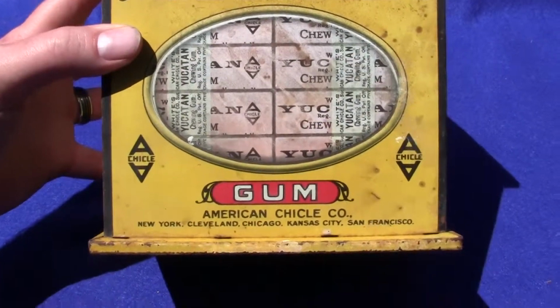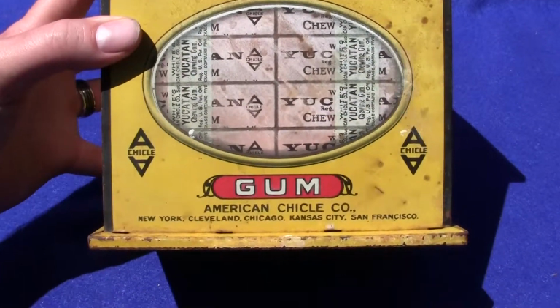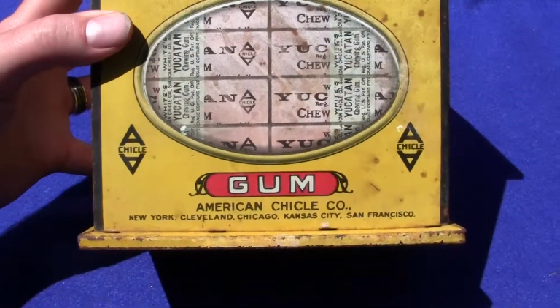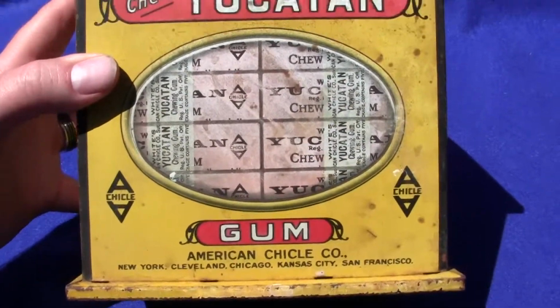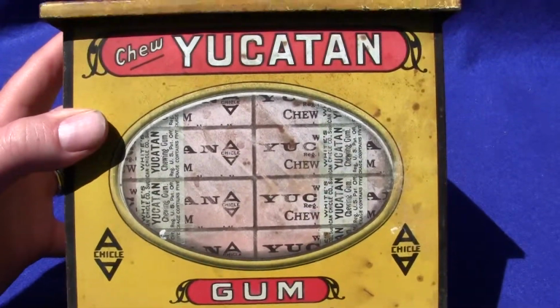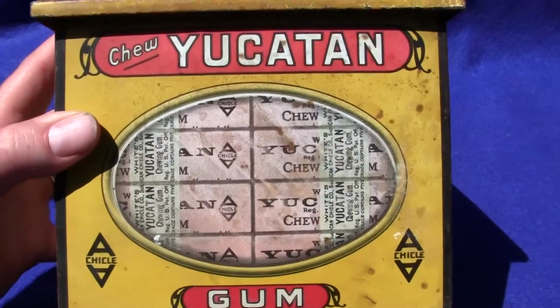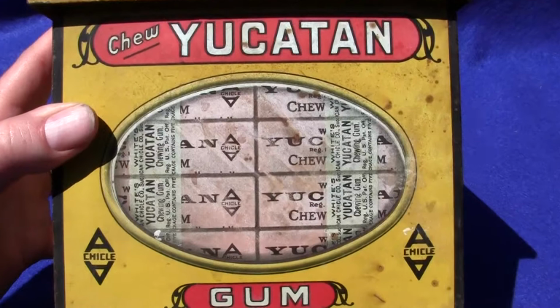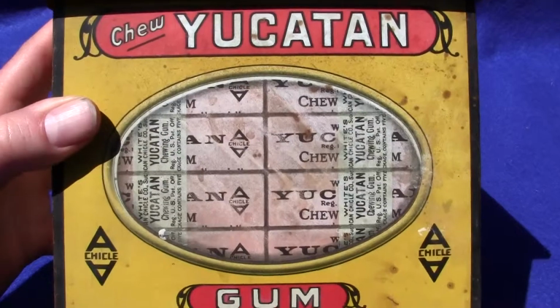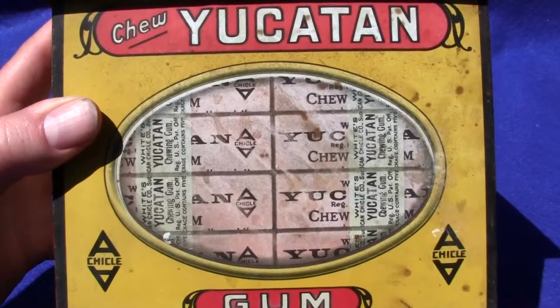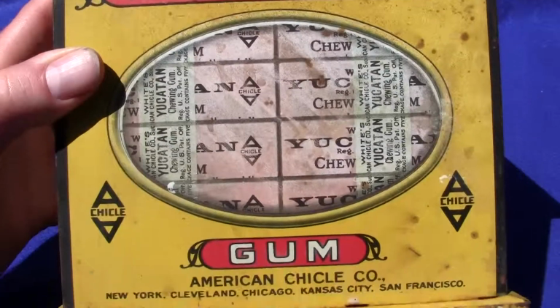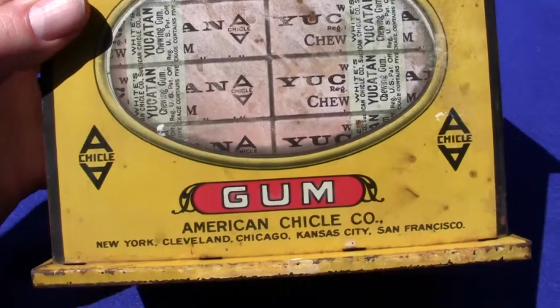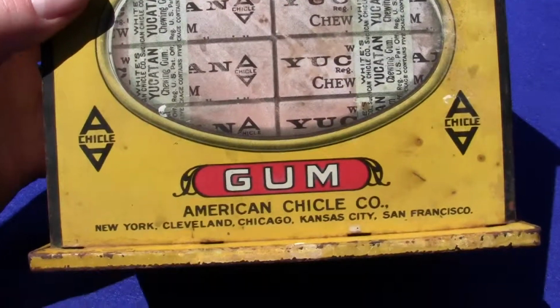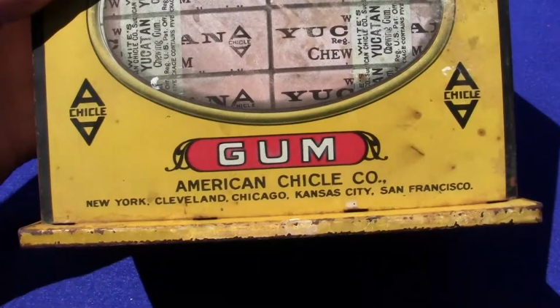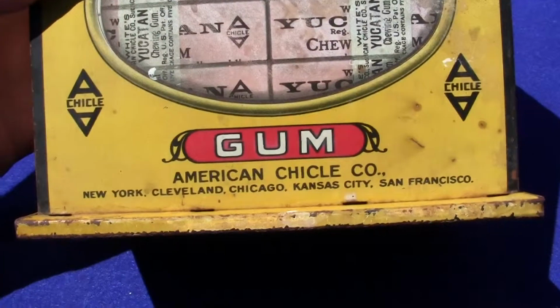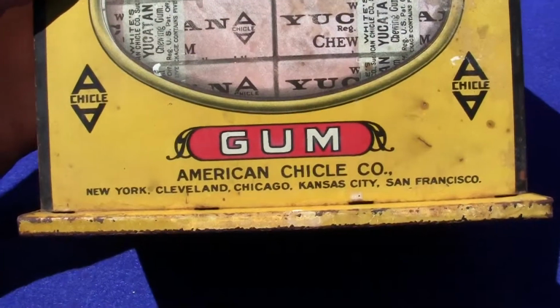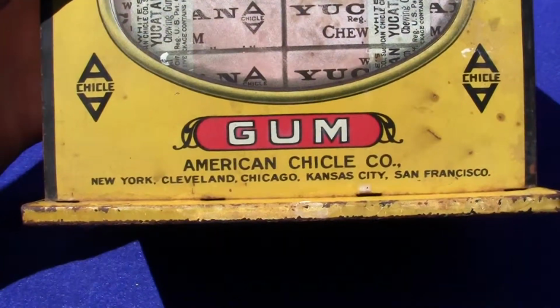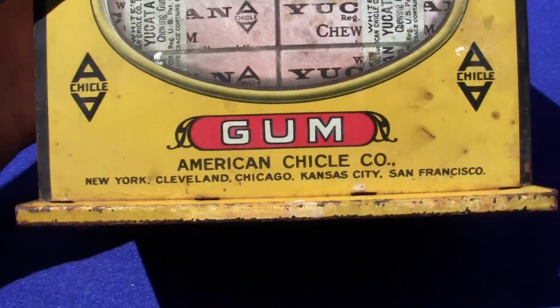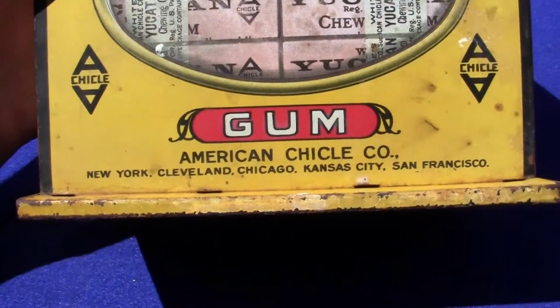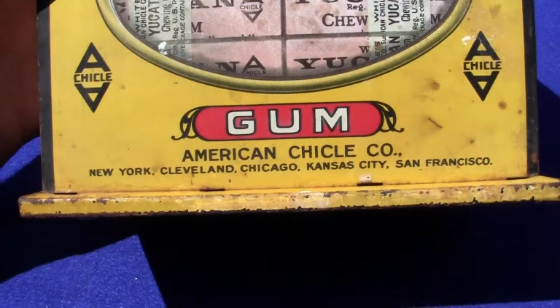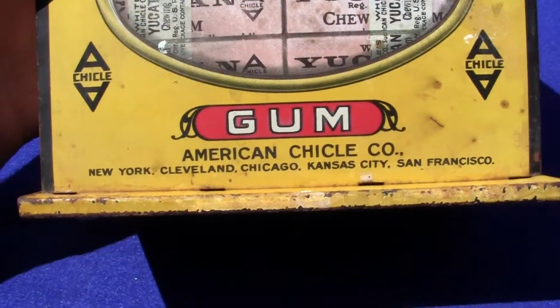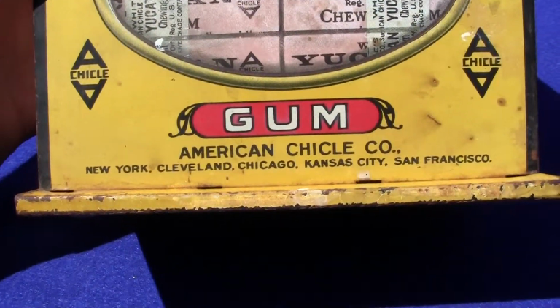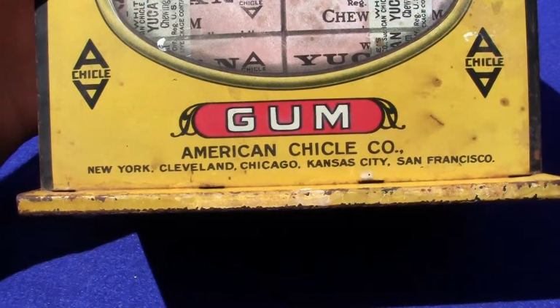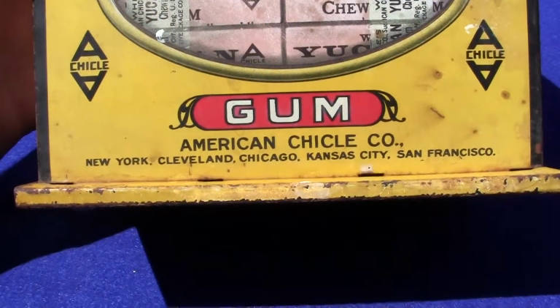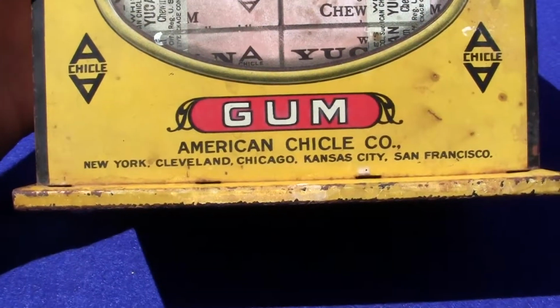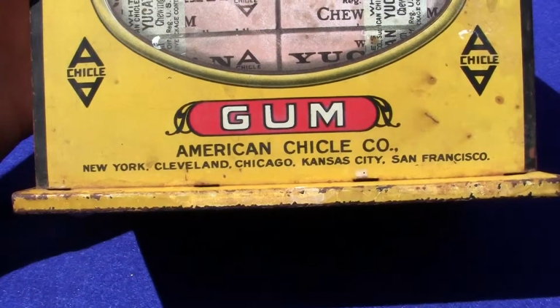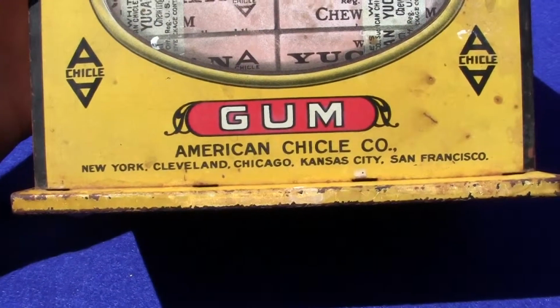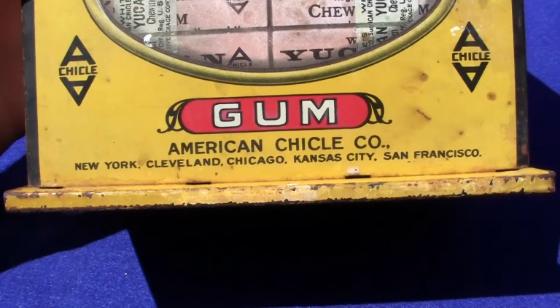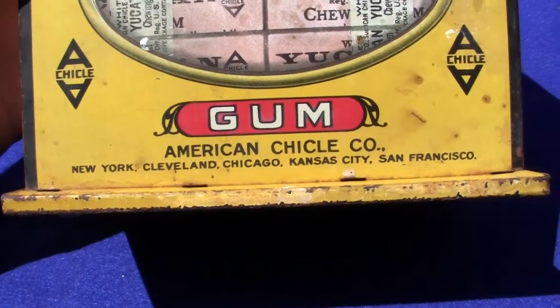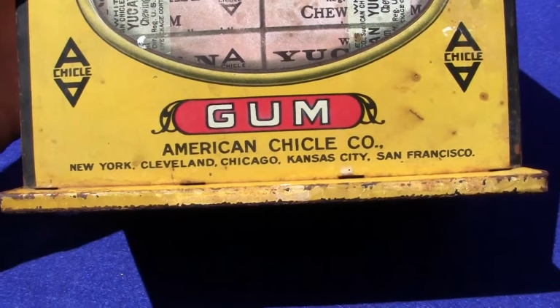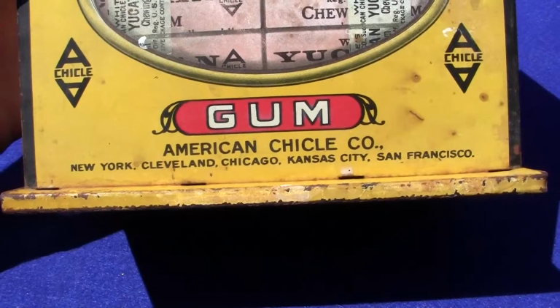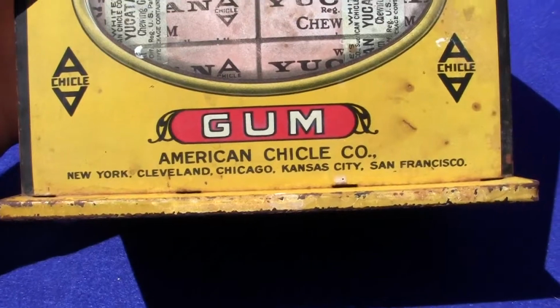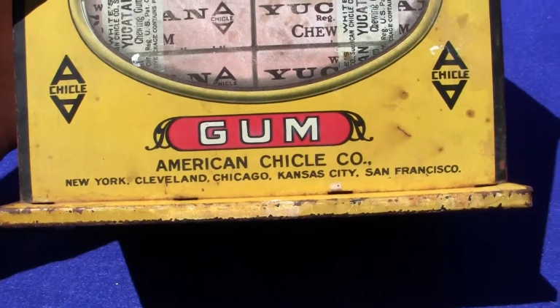It says Yucatan Gum, American Chicle Company, New York, Cleveland, Chicago, Kansas City, and San Francisco.